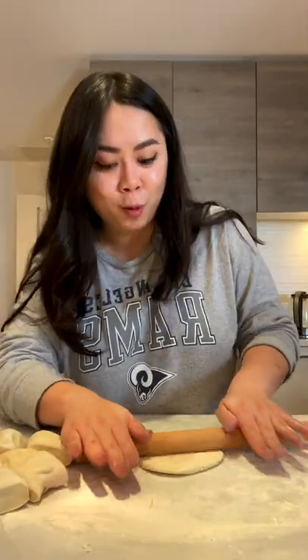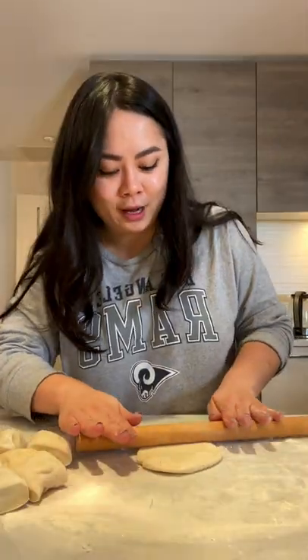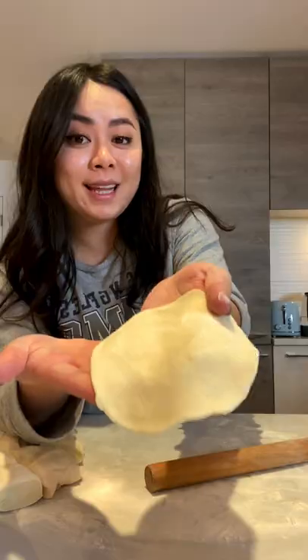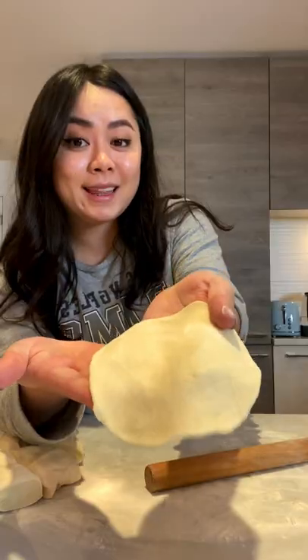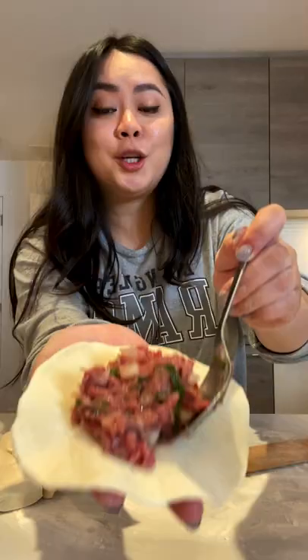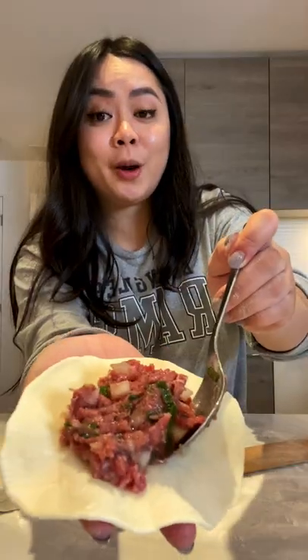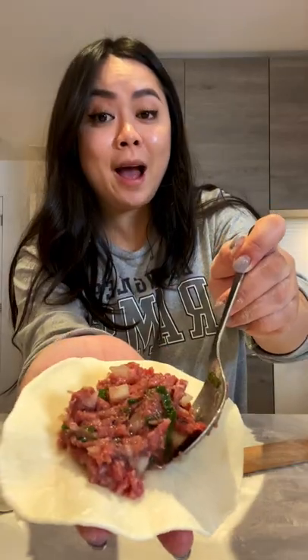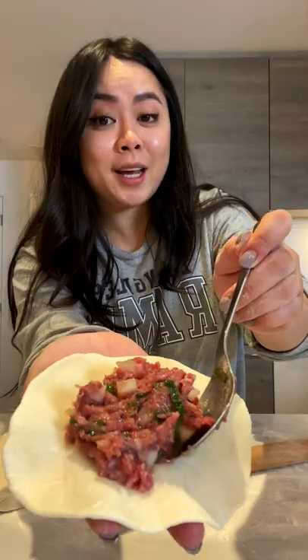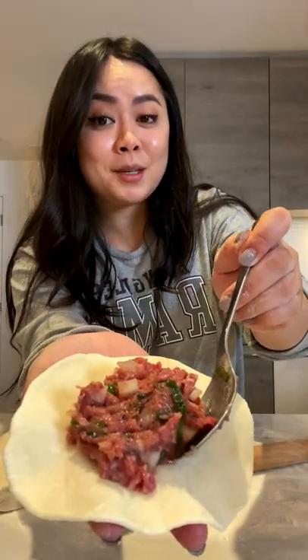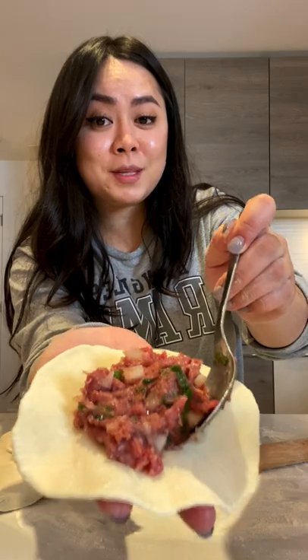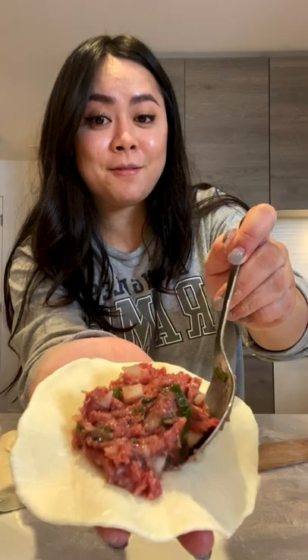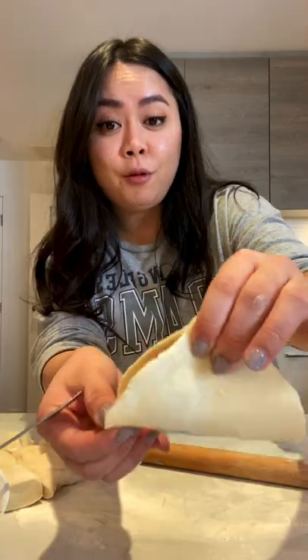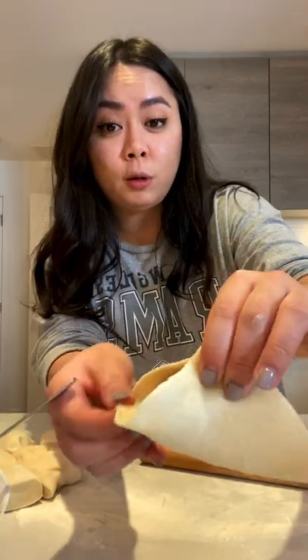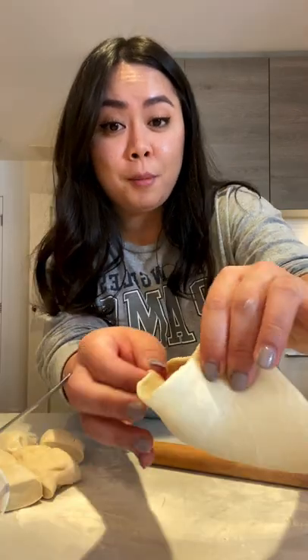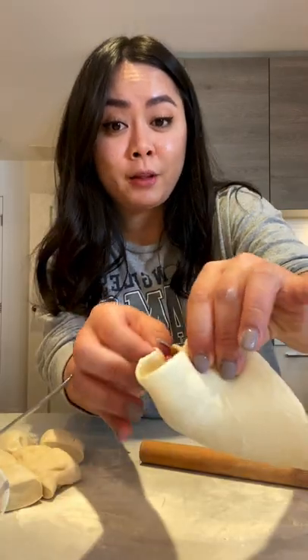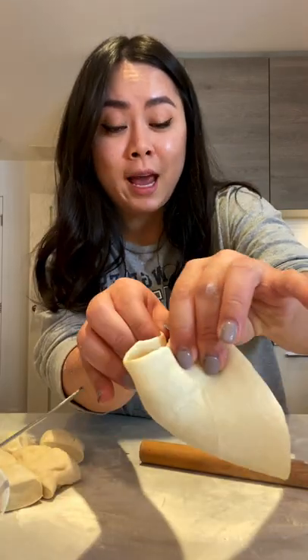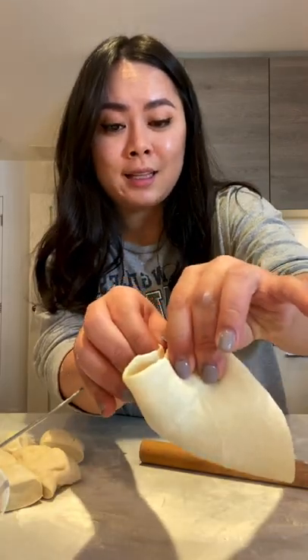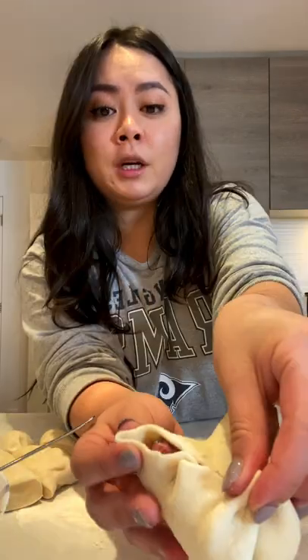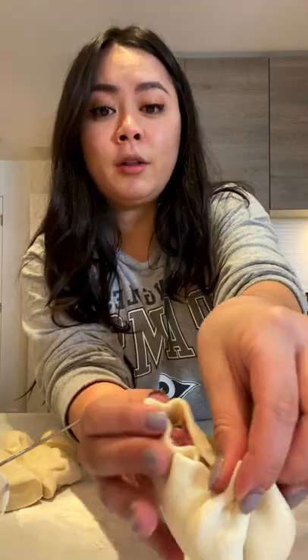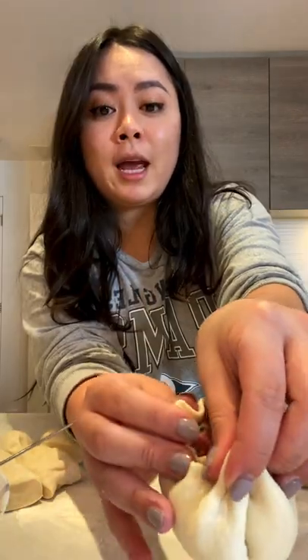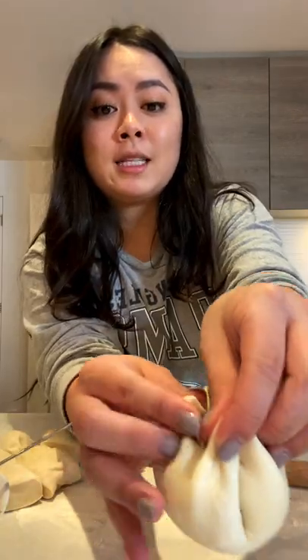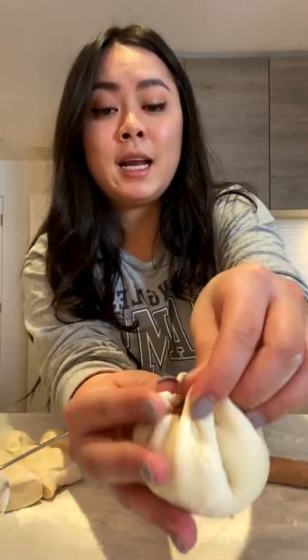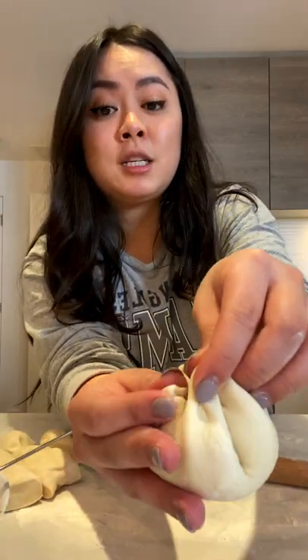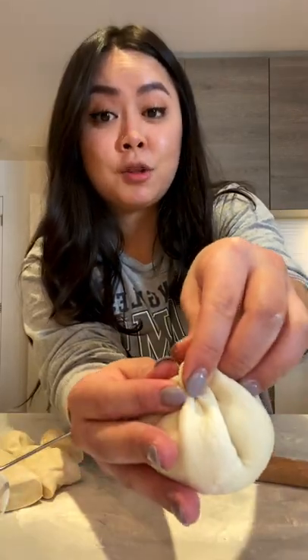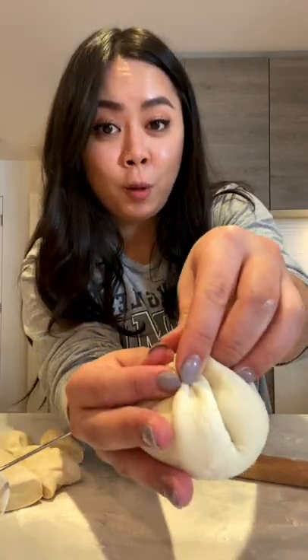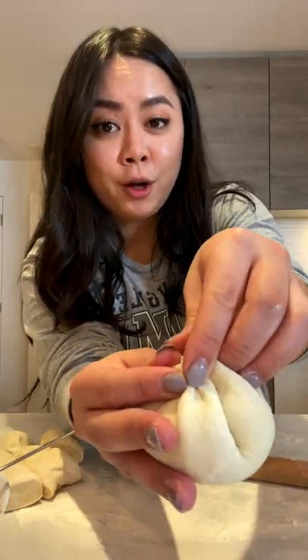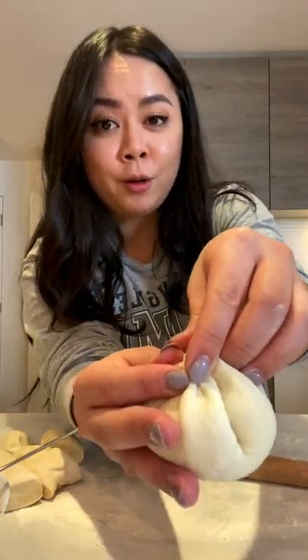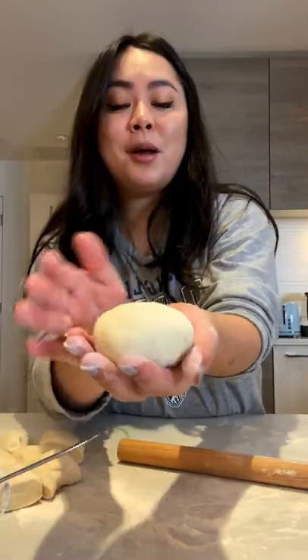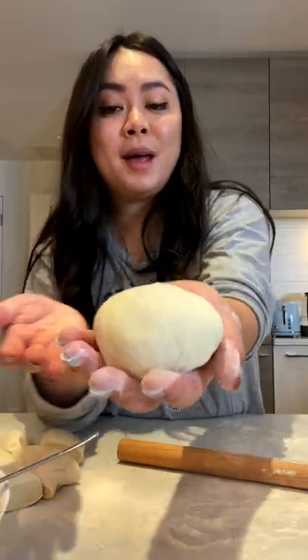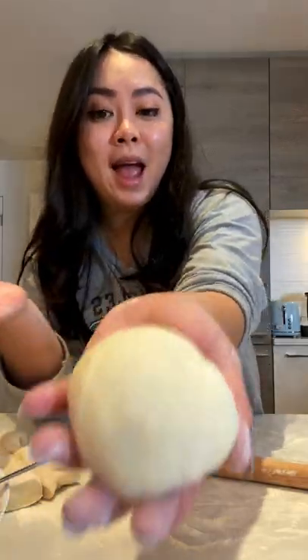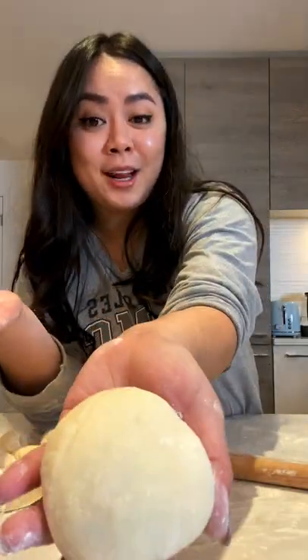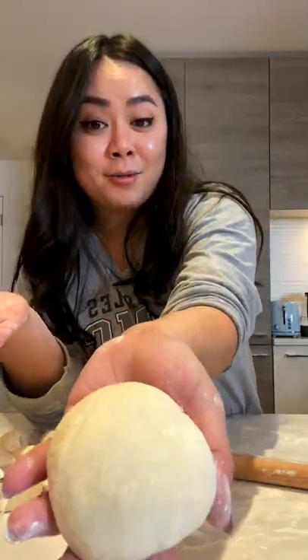Roll it out like this. Two and a half tablespoons of filling. Fold up all the ends, putting all the ends in until it's fully closed. Flip, and it's ready.